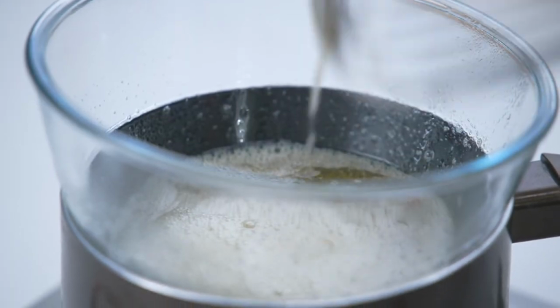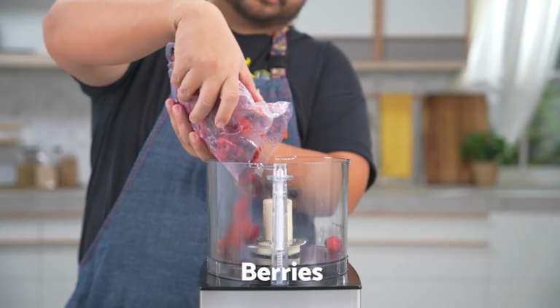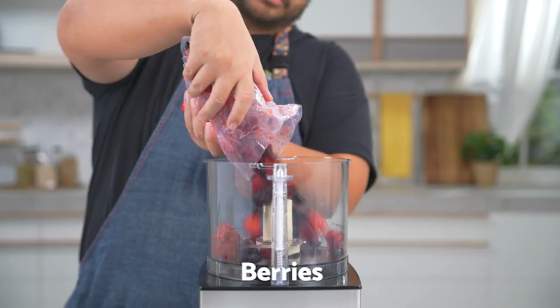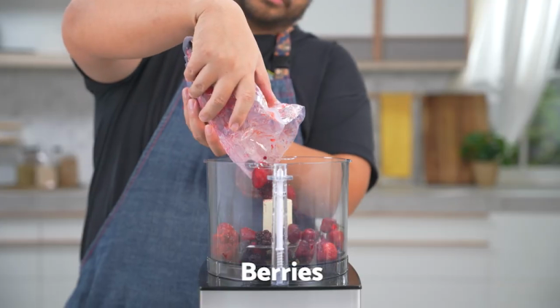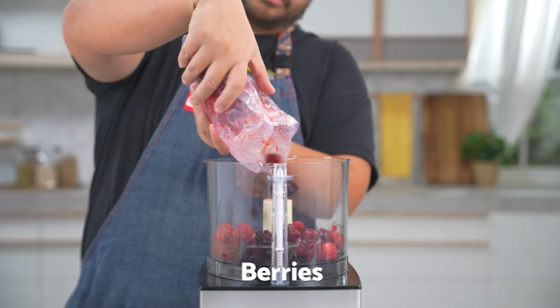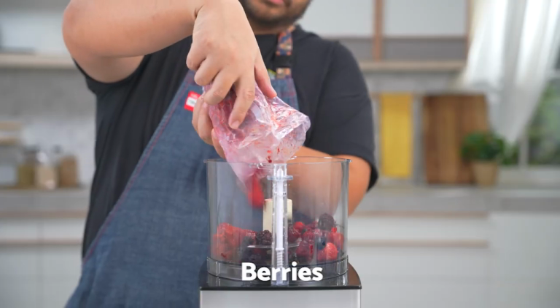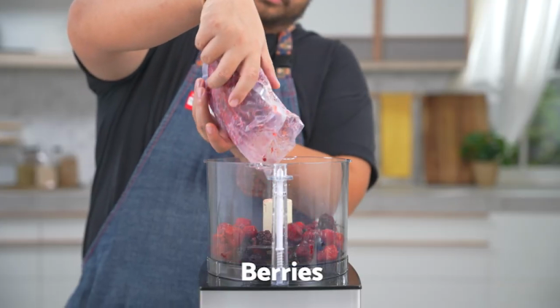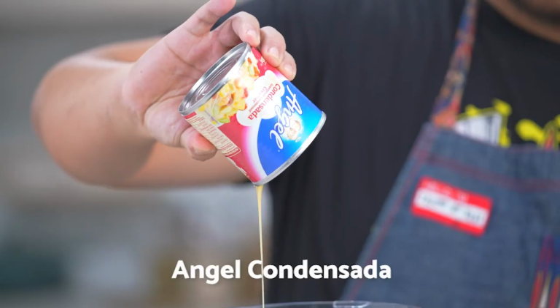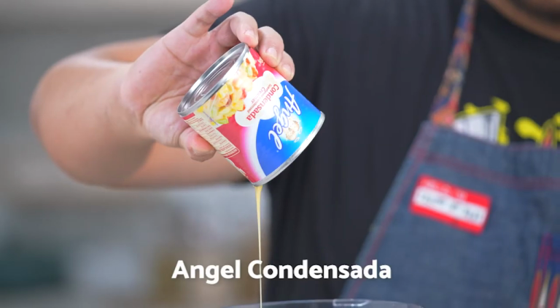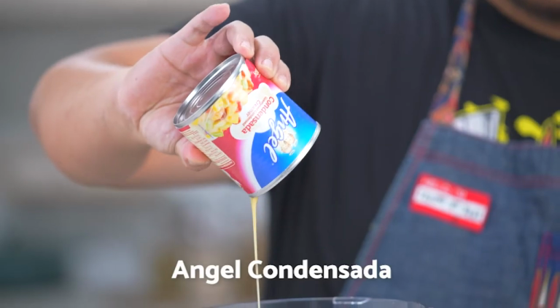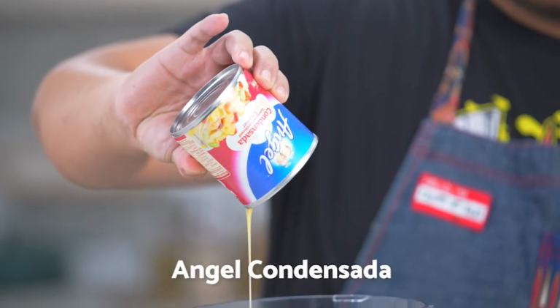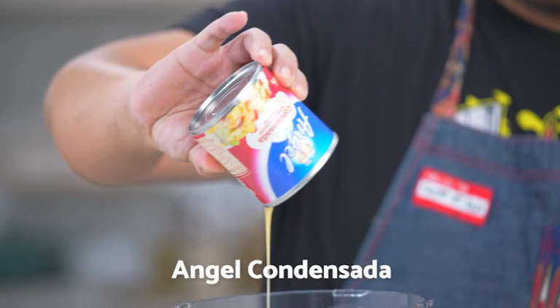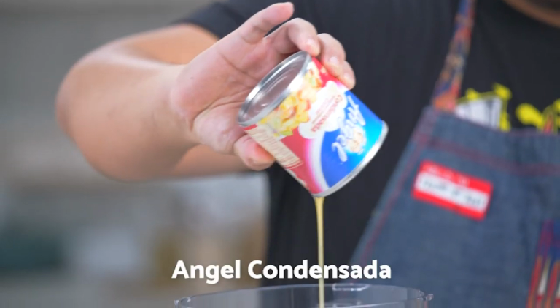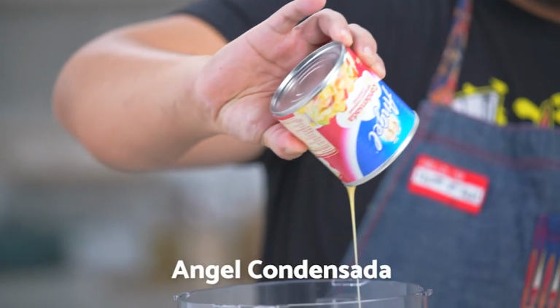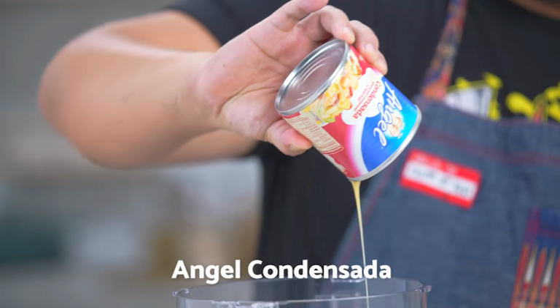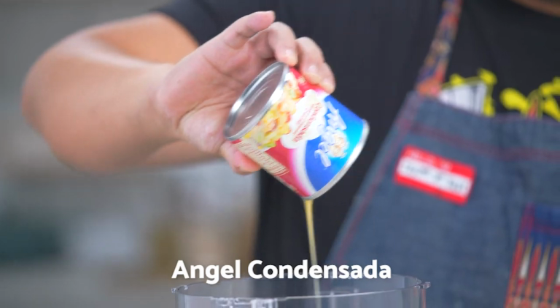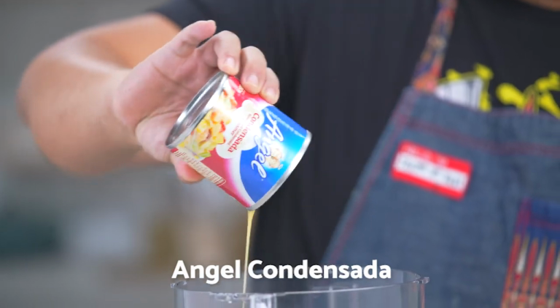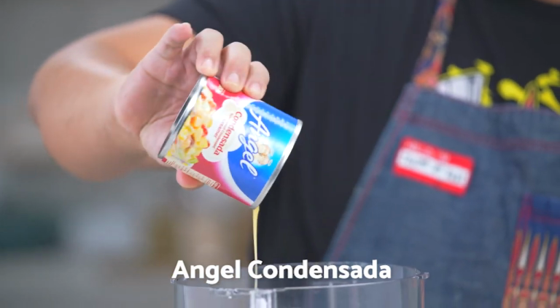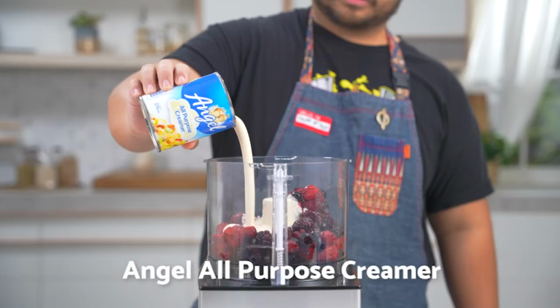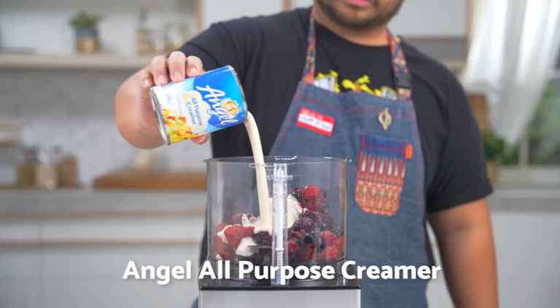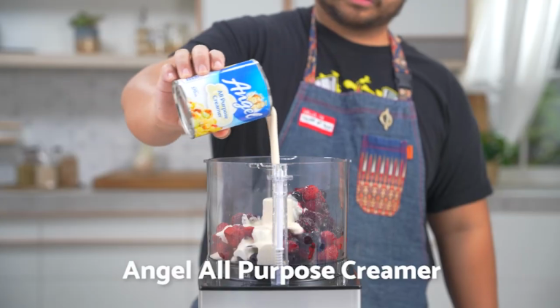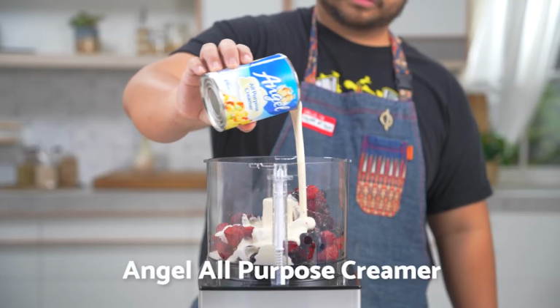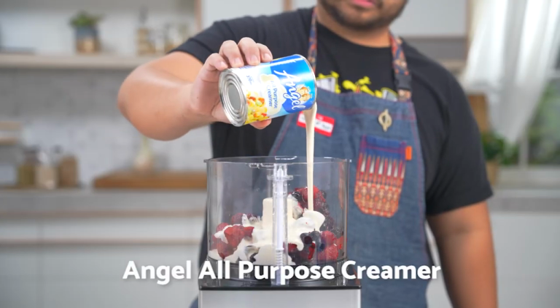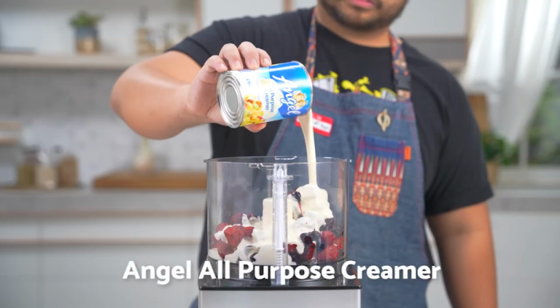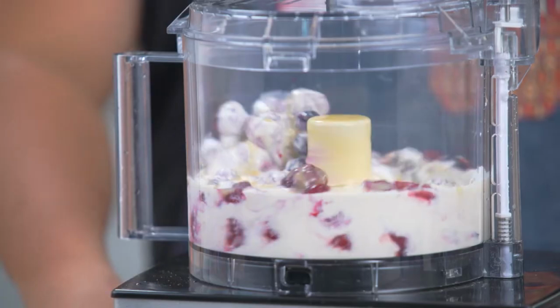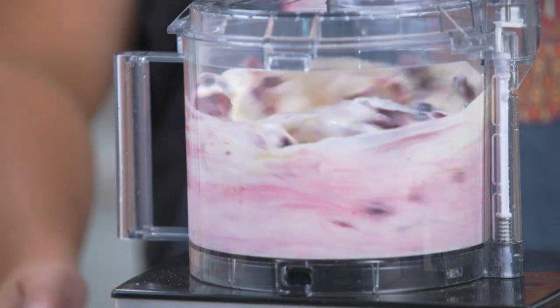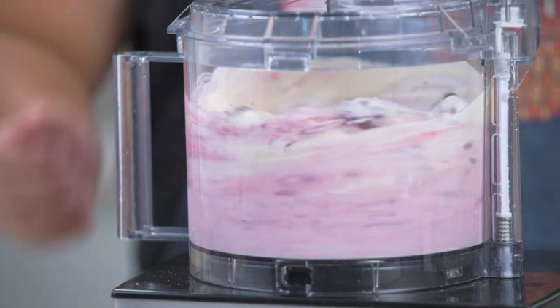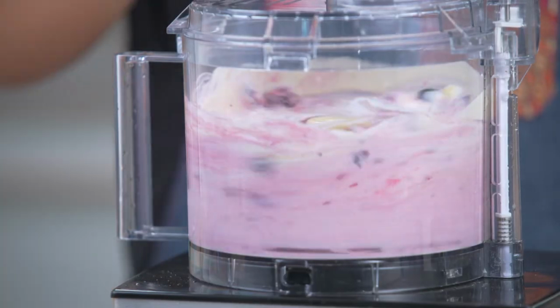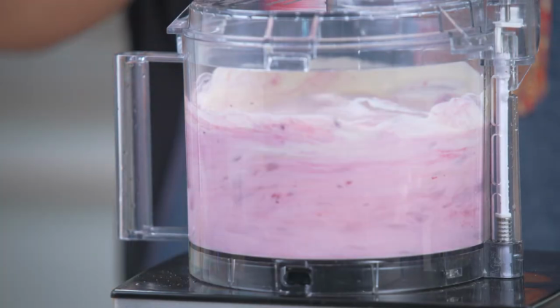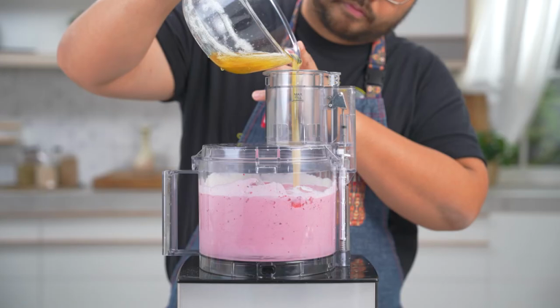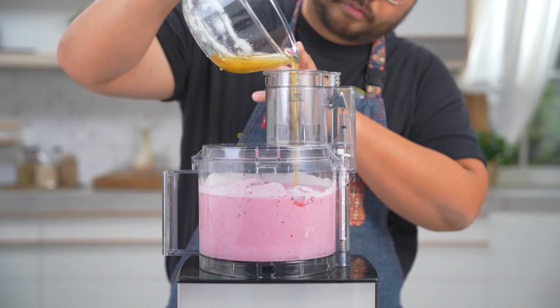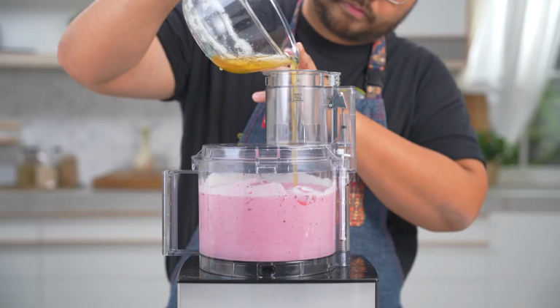In a food processor or blender, blend berries, Angel condensada, Angel all-purpose creamer, and pasteurized egg whites.